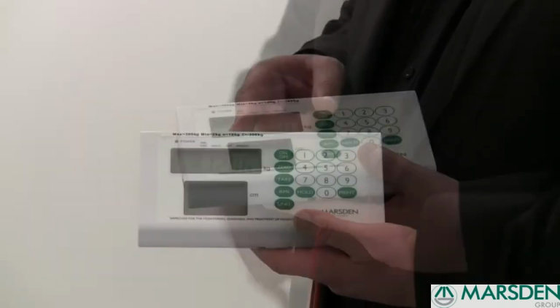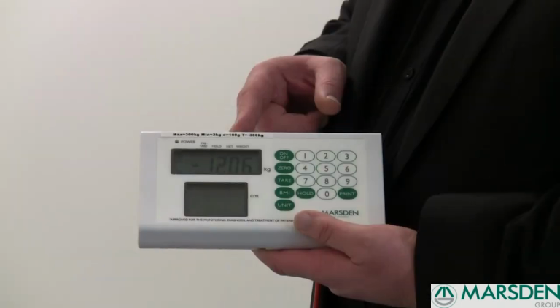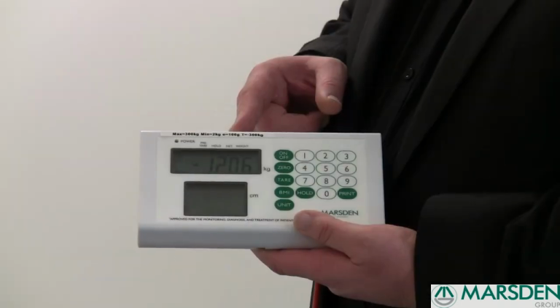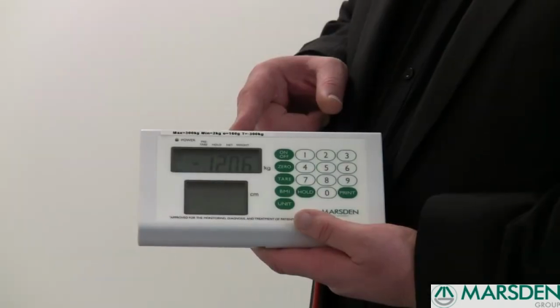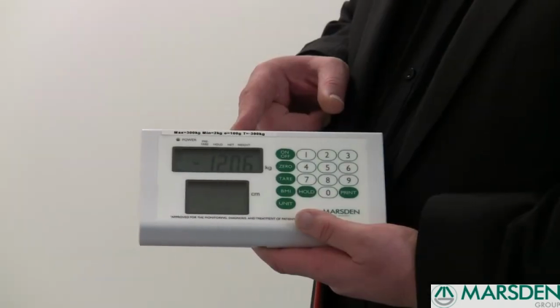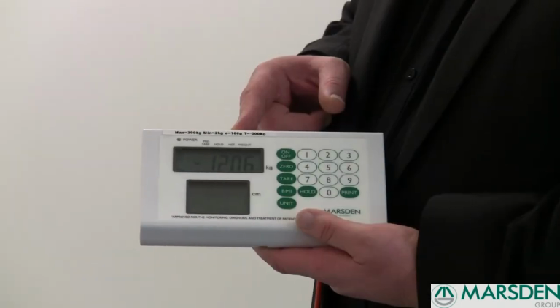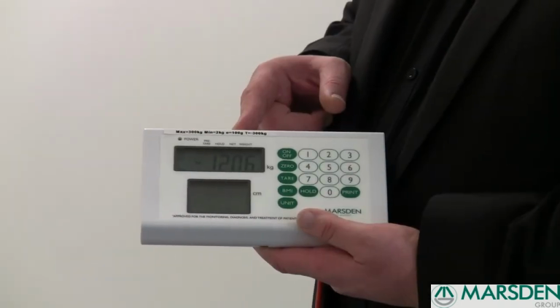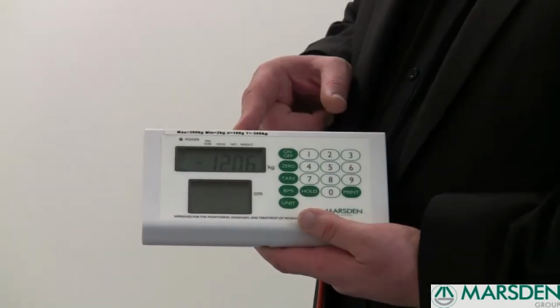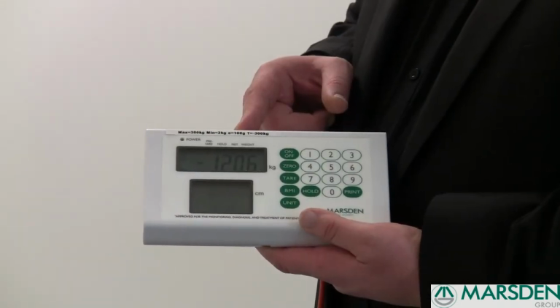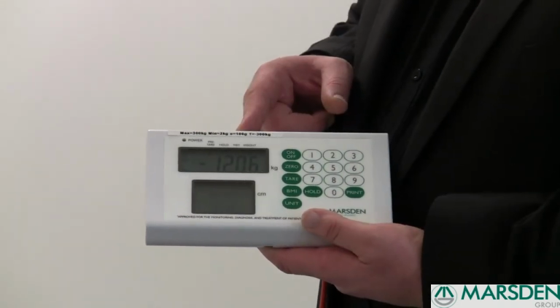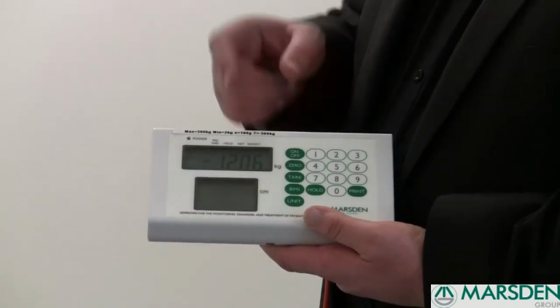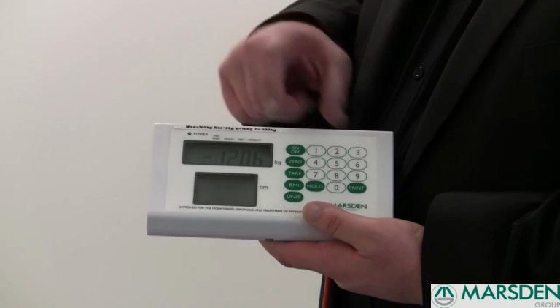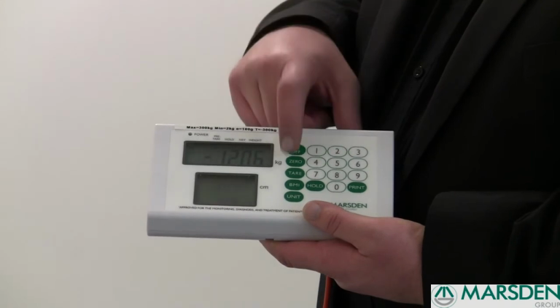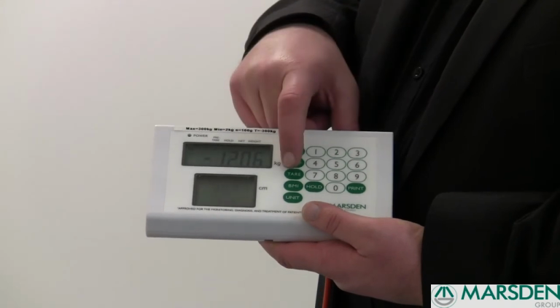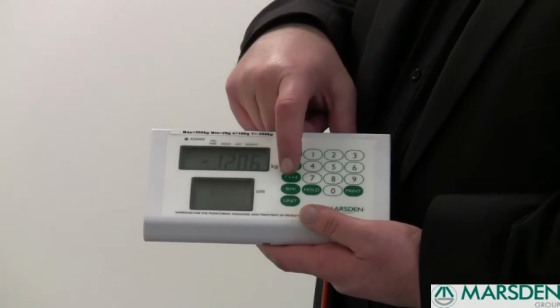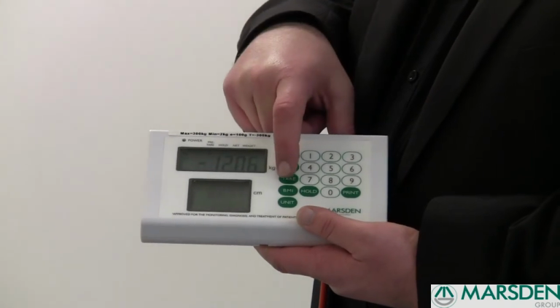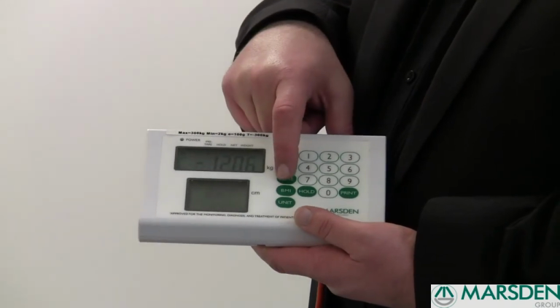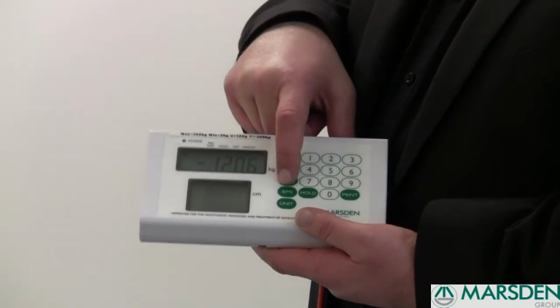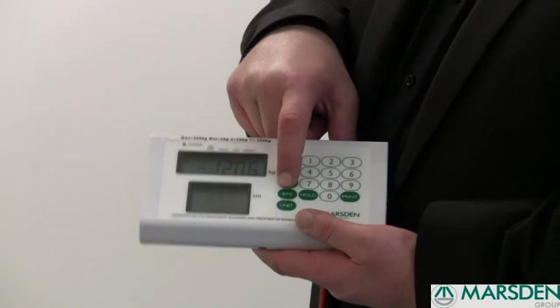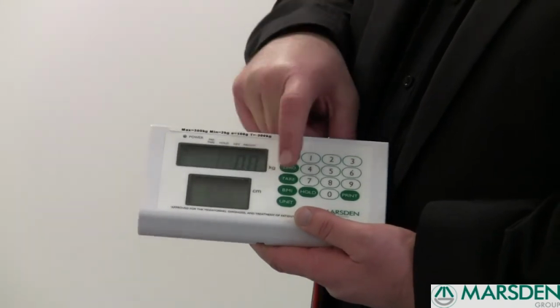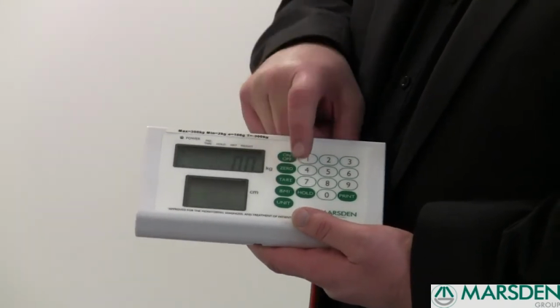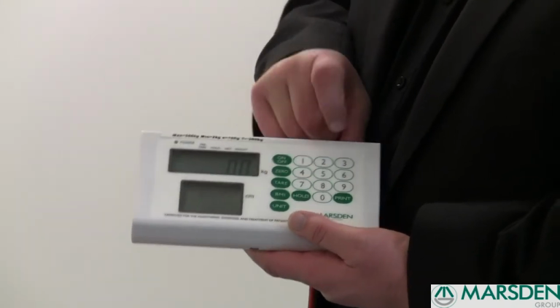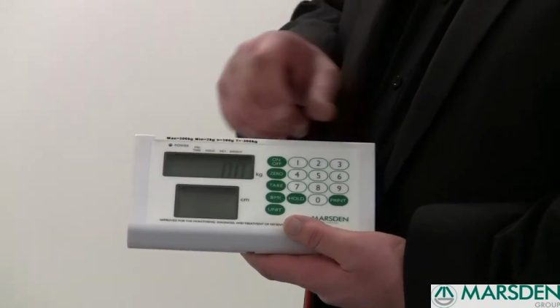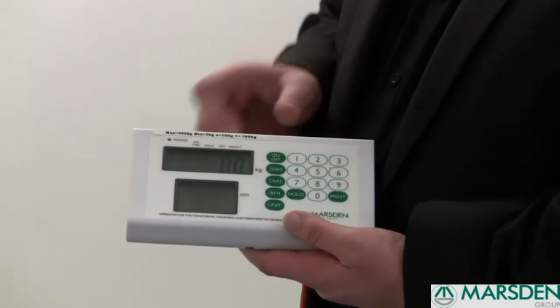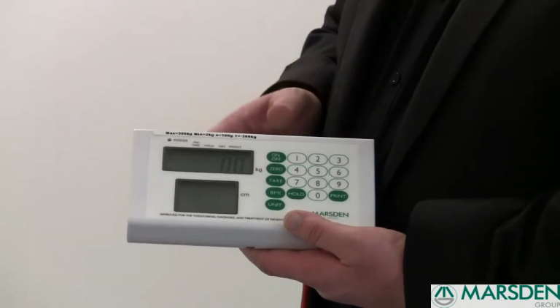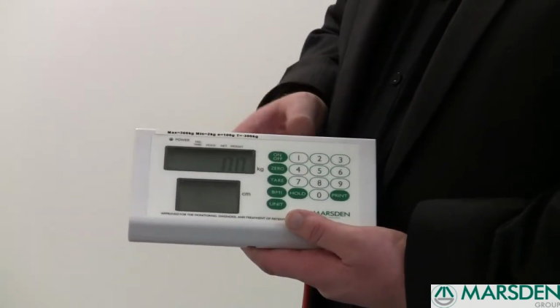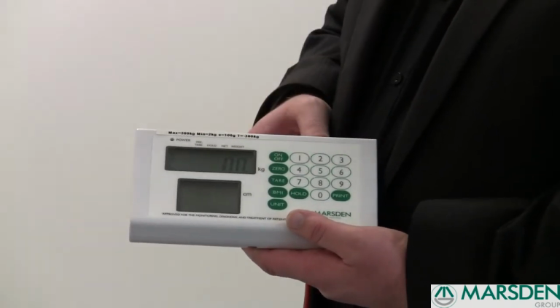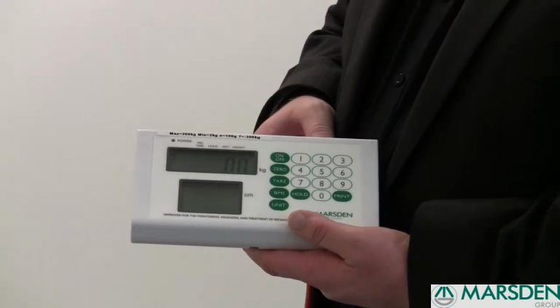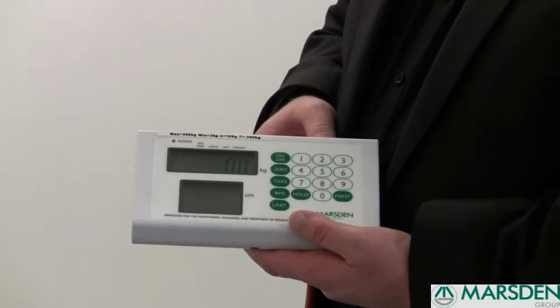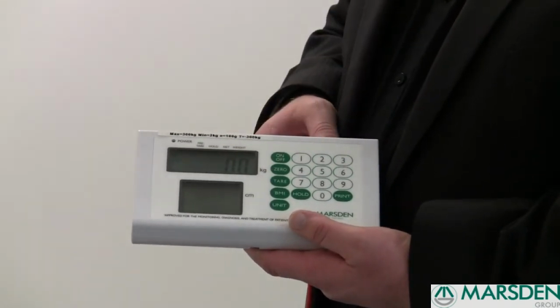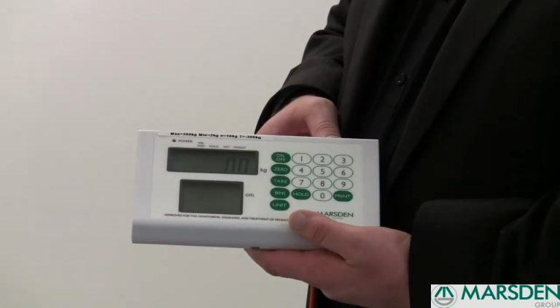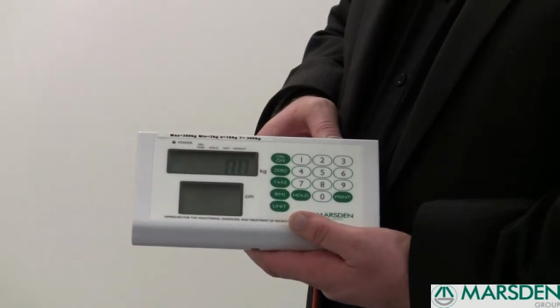Once you've finished the wheelchair weighing, press the tear button again and you go back to zero, ready to weigh your next patient.